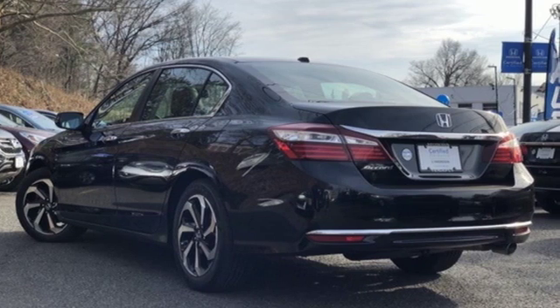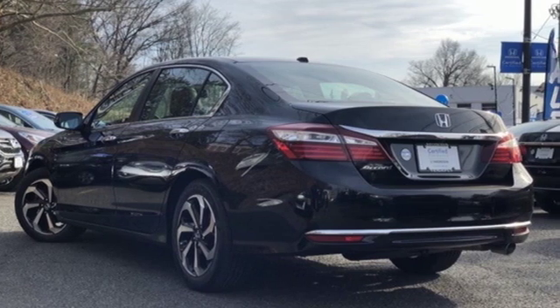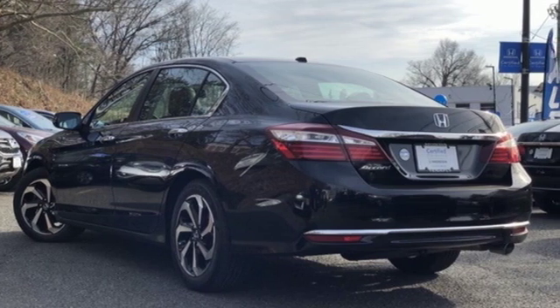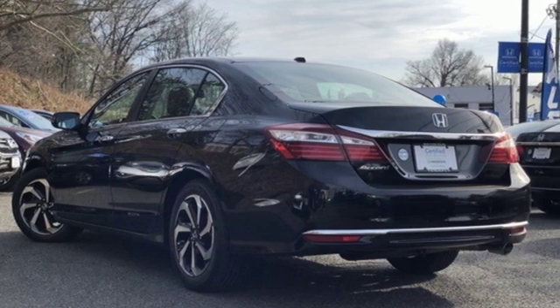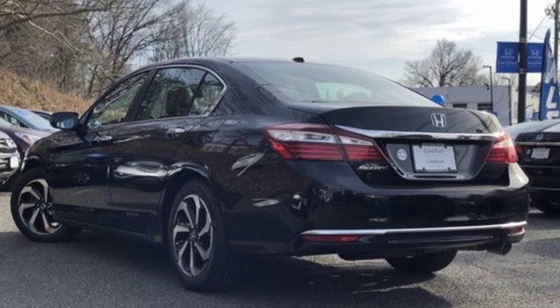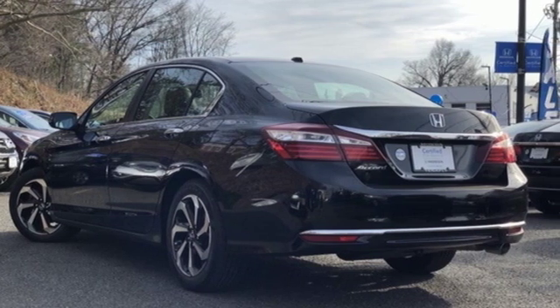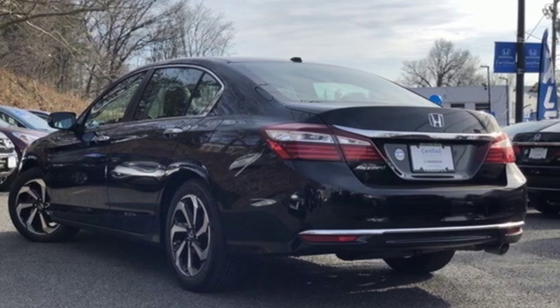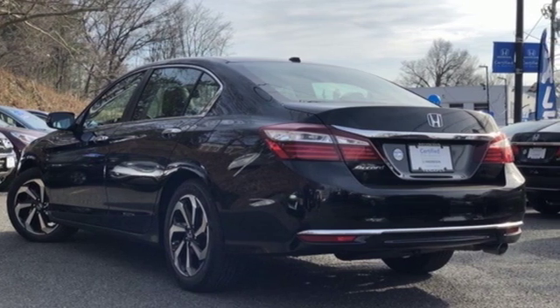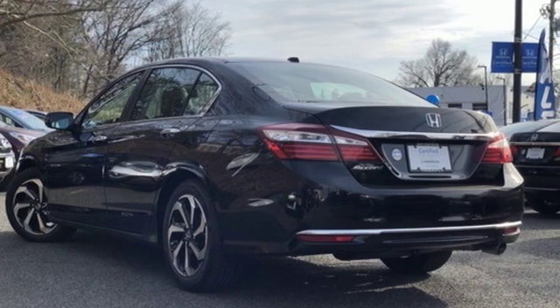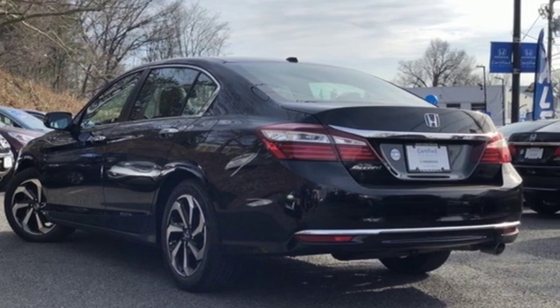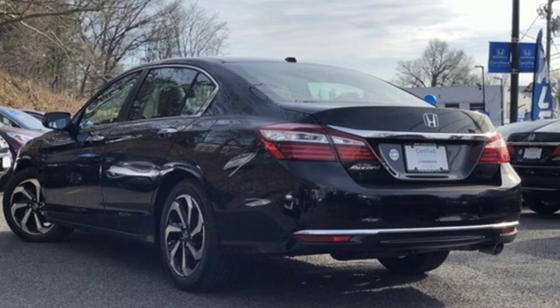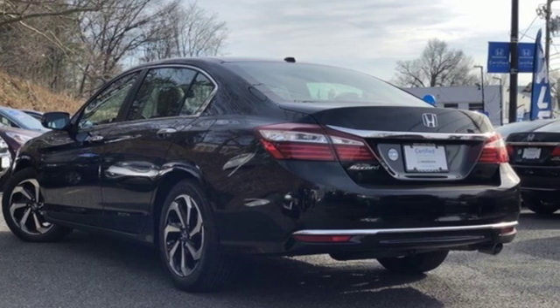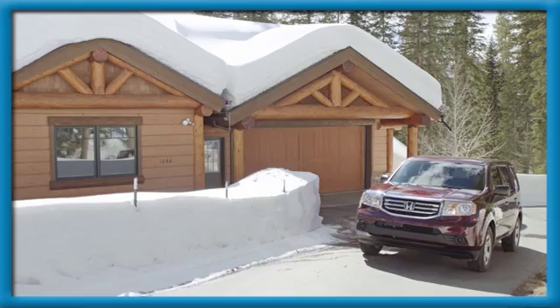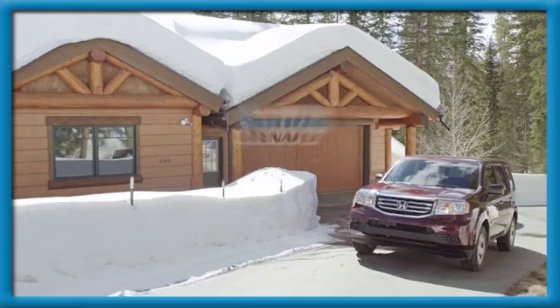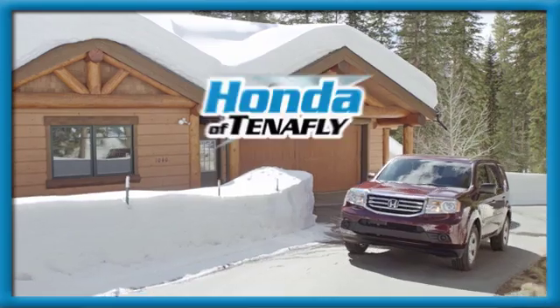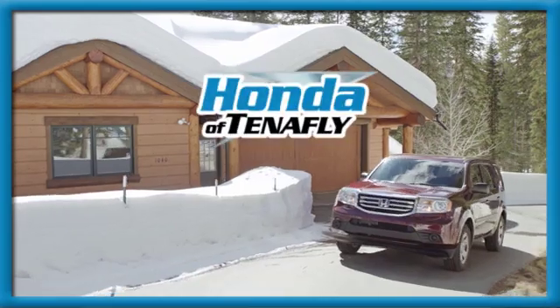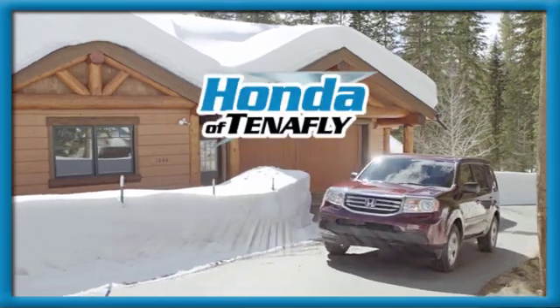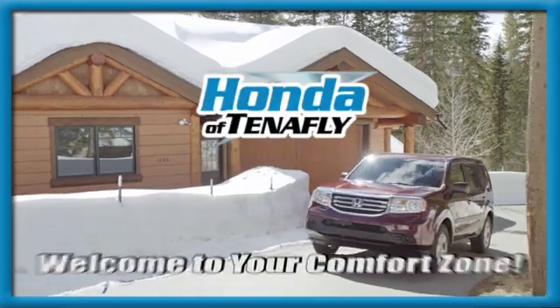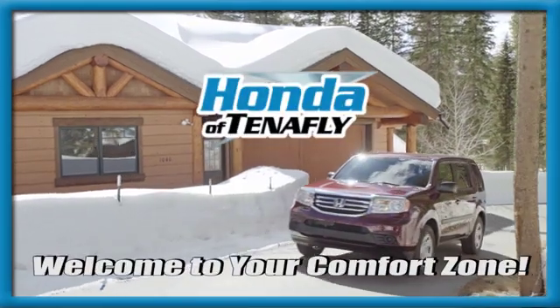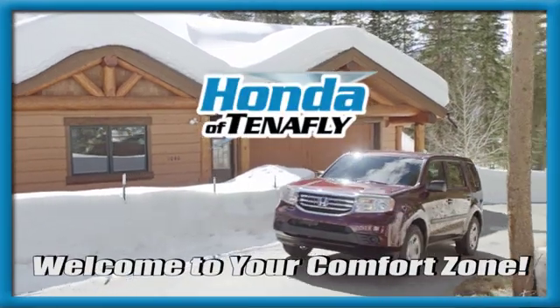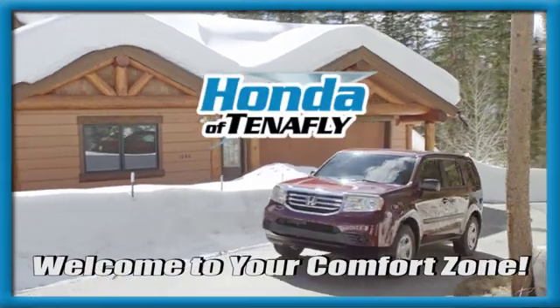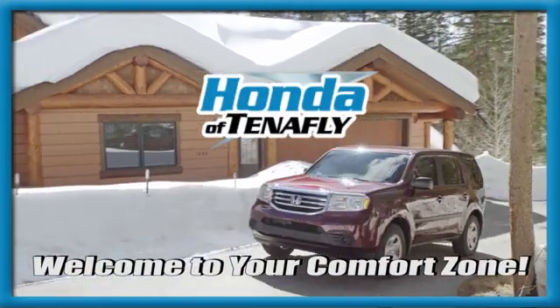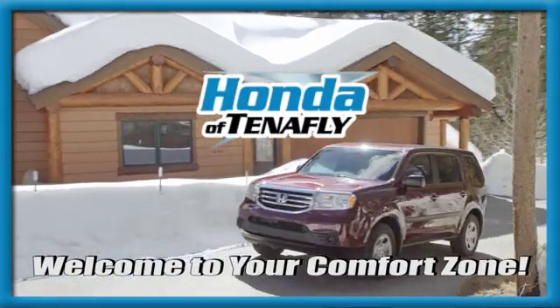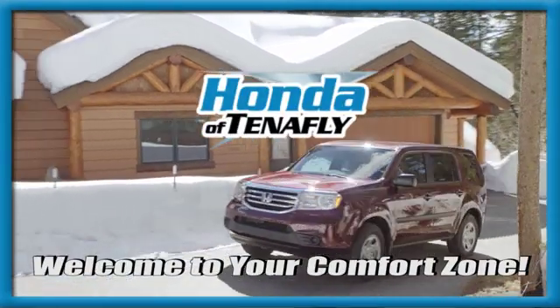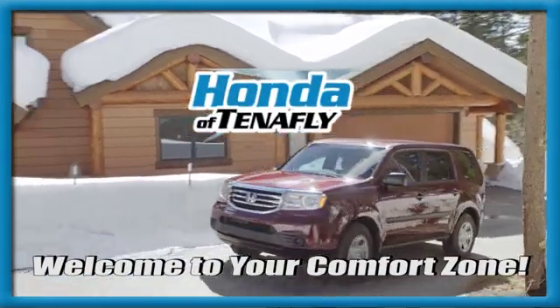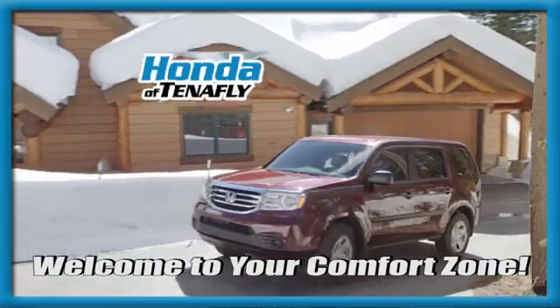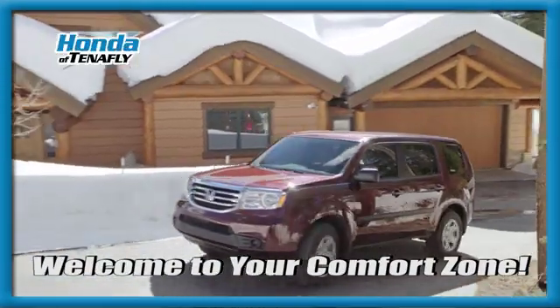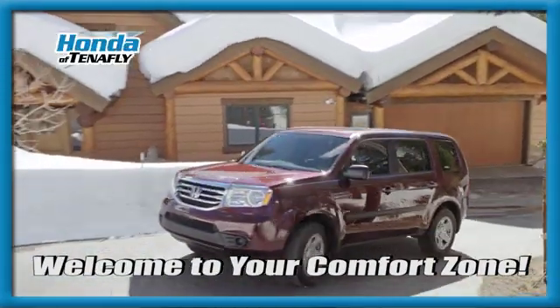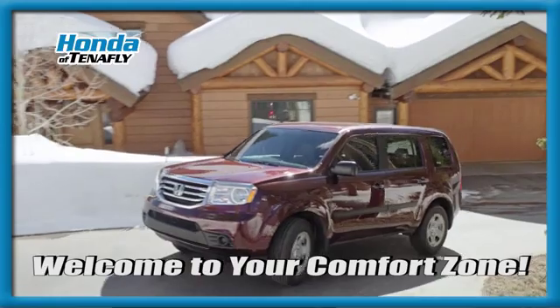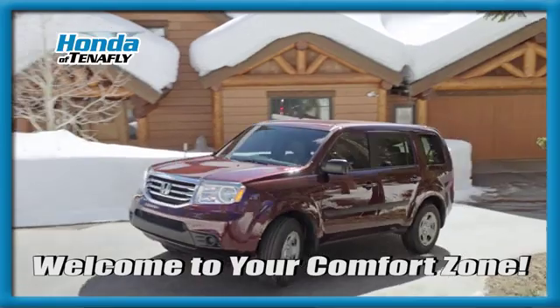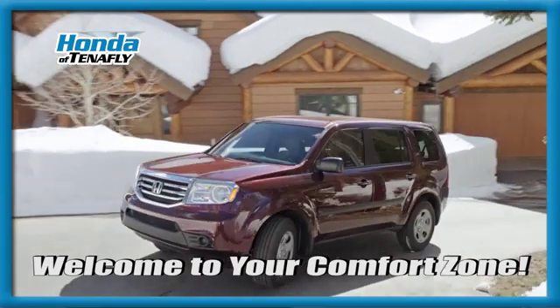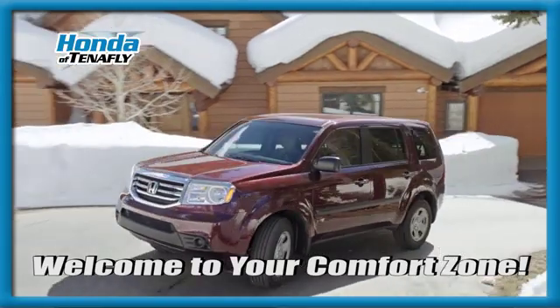Driving is believing. Test drive it today. Welcome to your comfort zone.